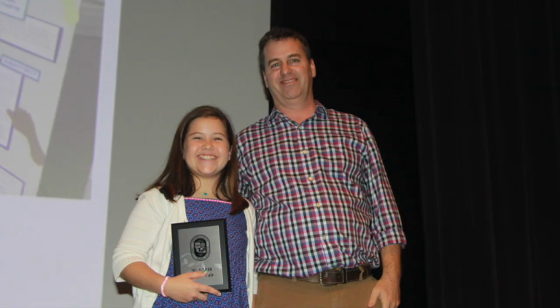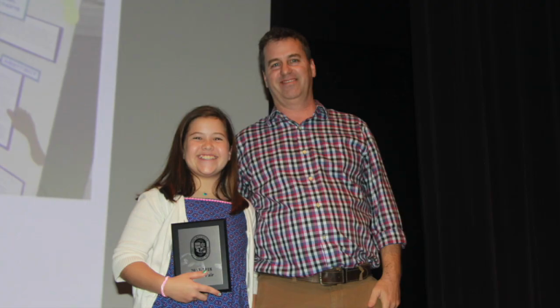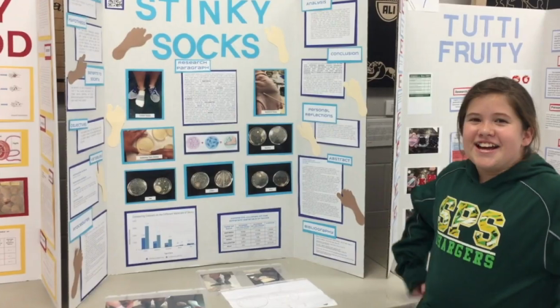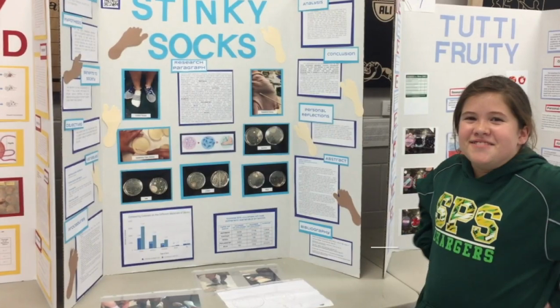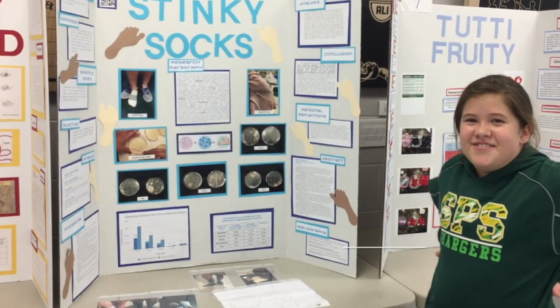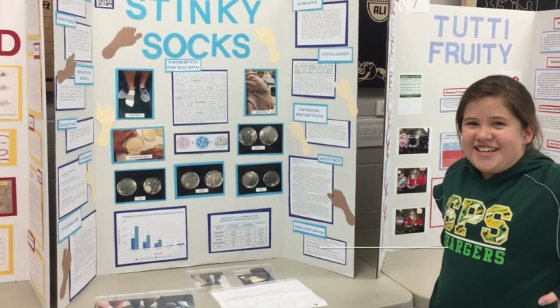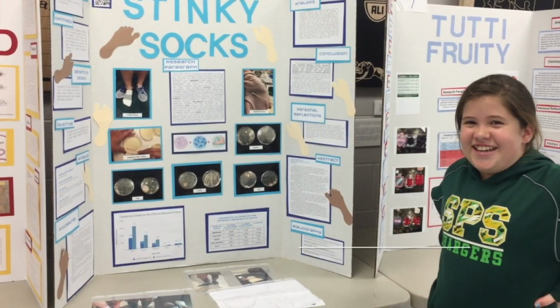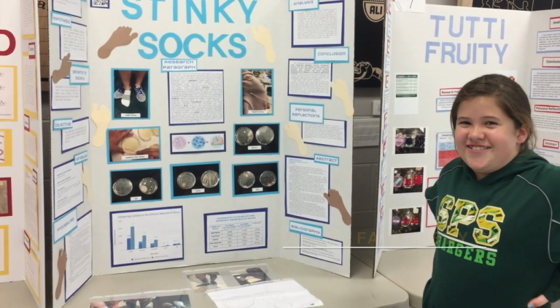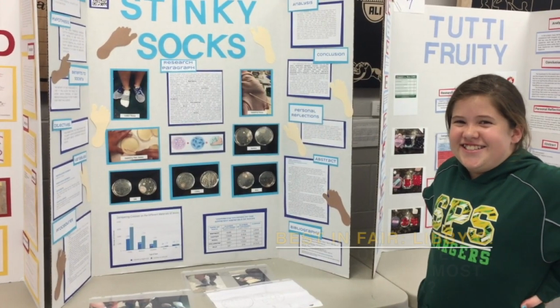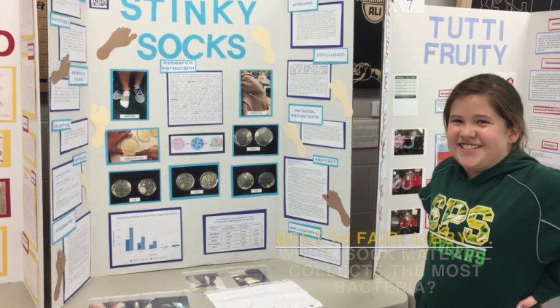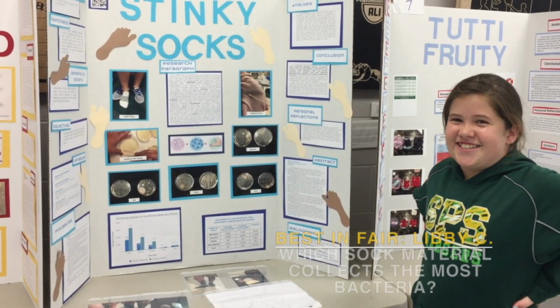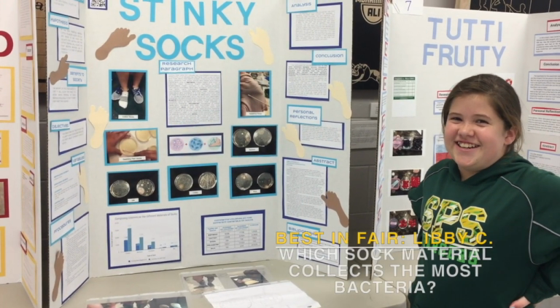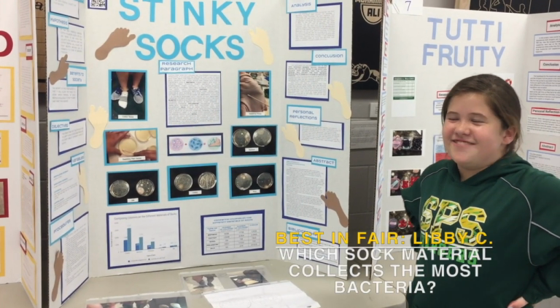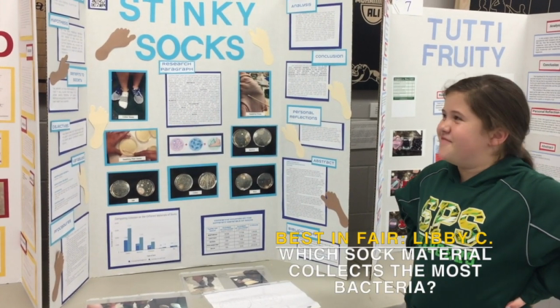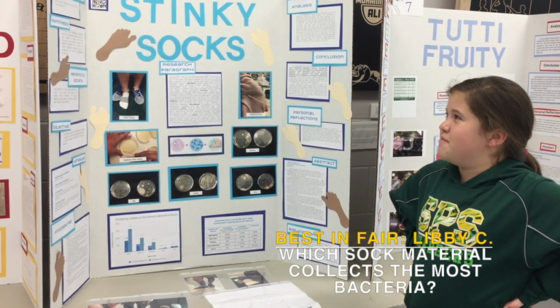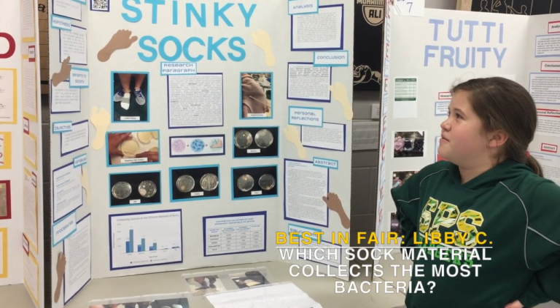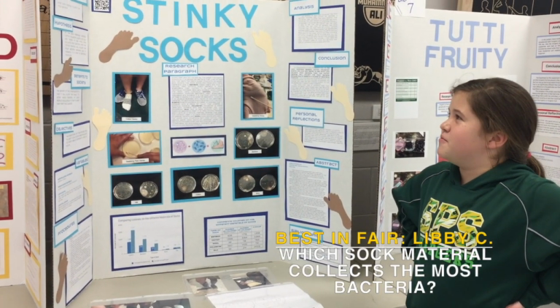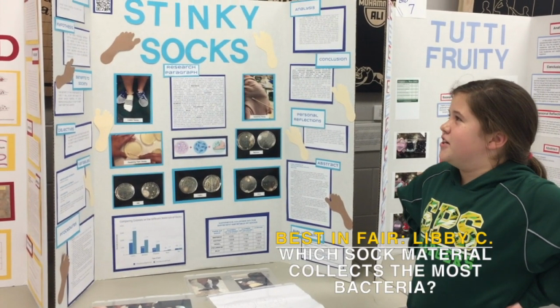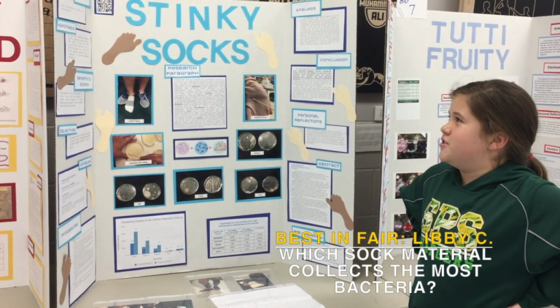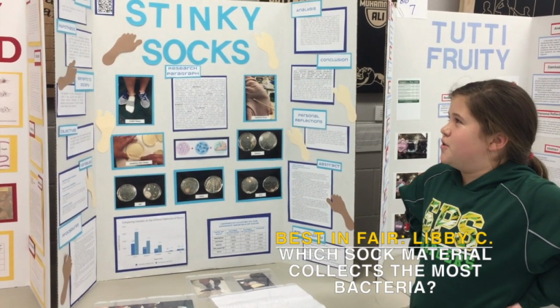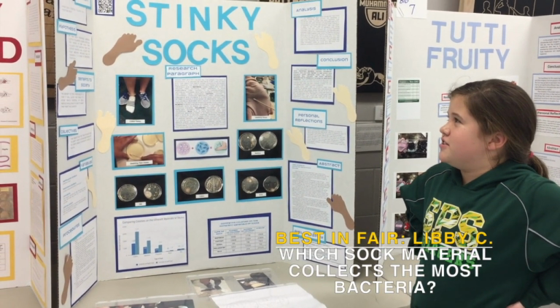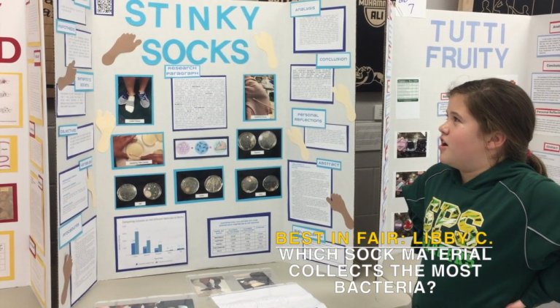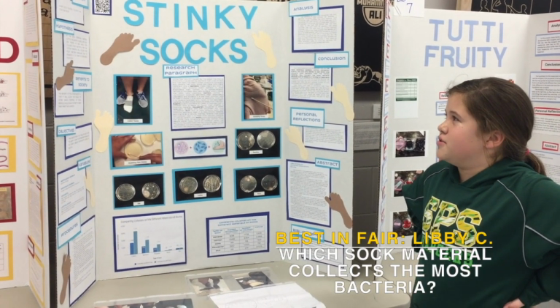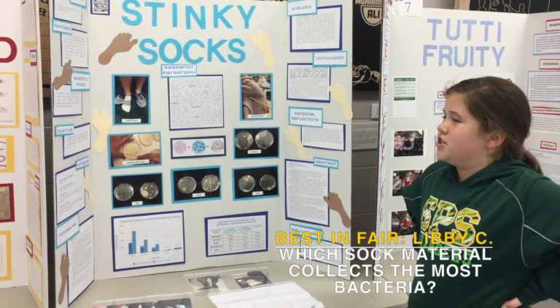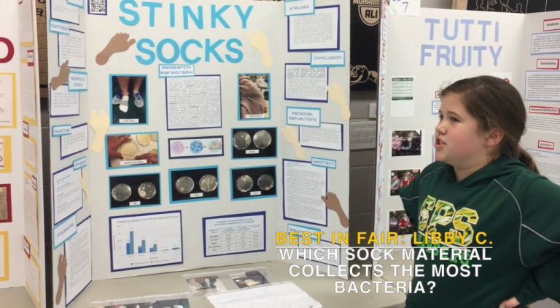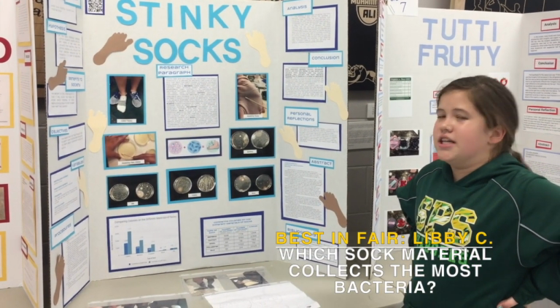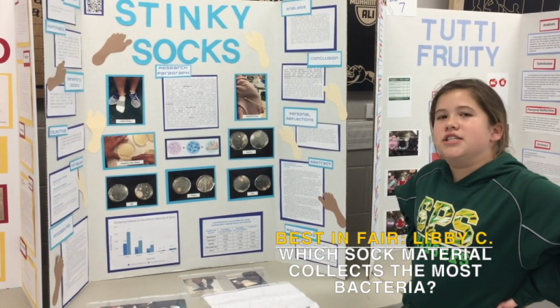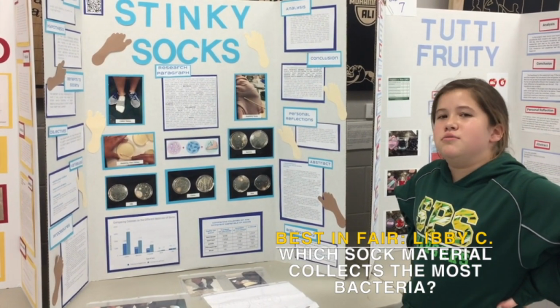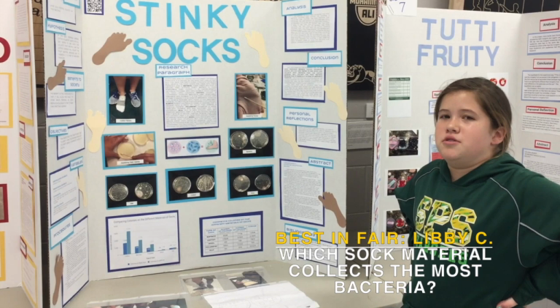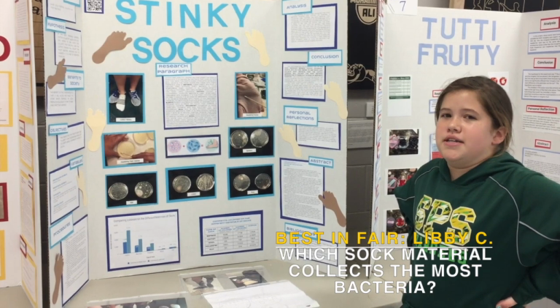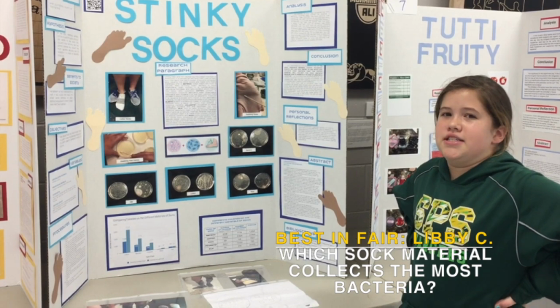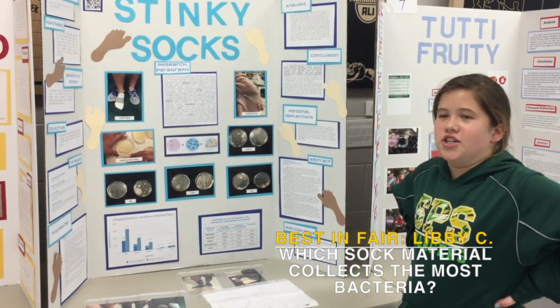I'm Libby and I'm in sixth grade. My problem was what soft material collects the most bacteria.